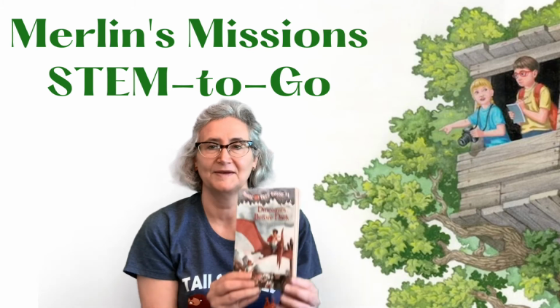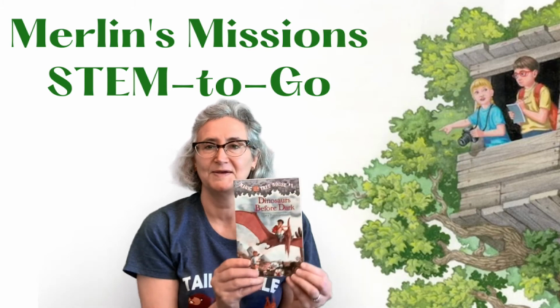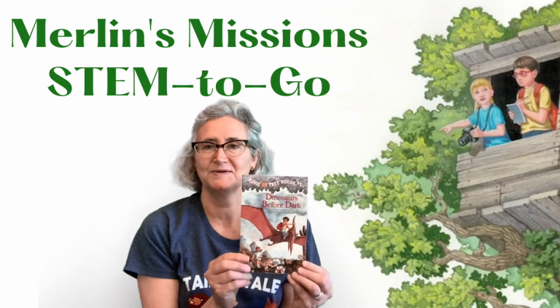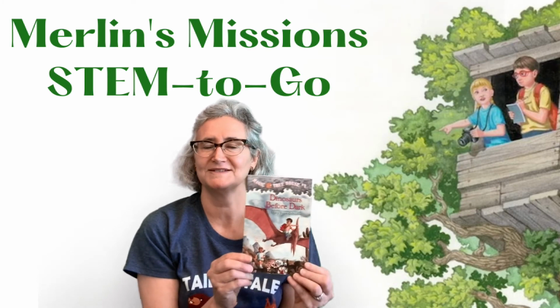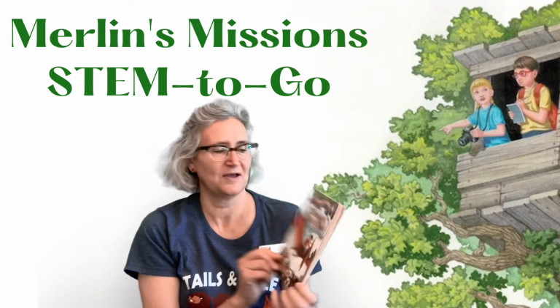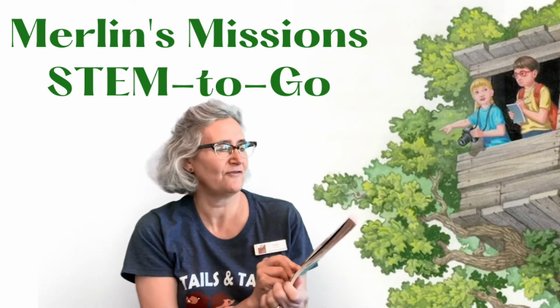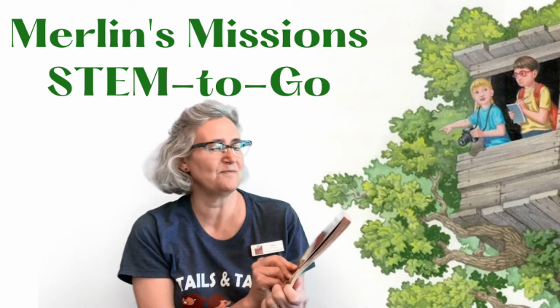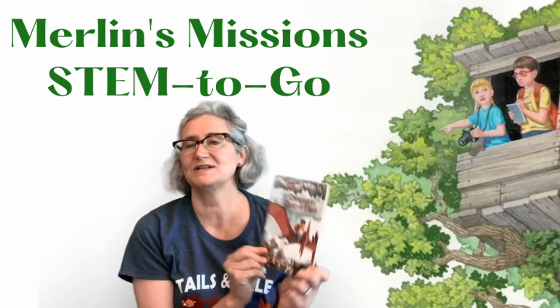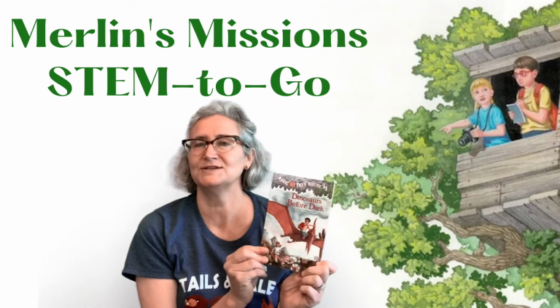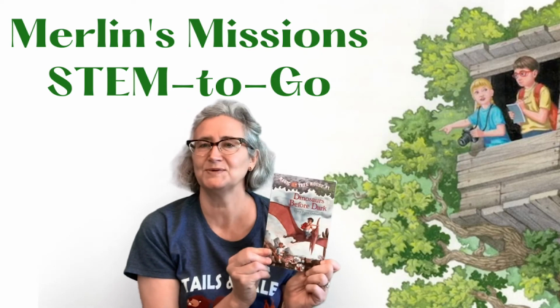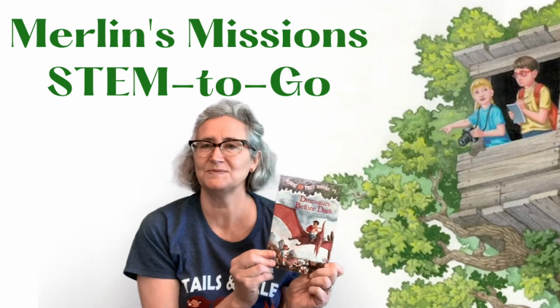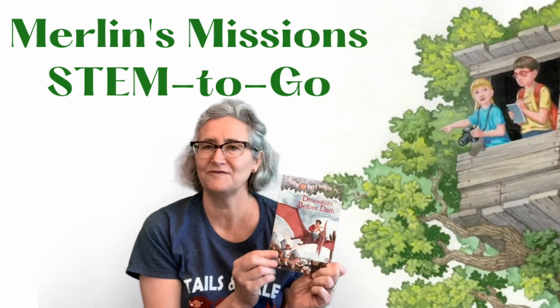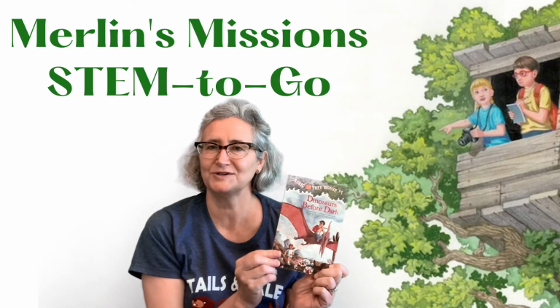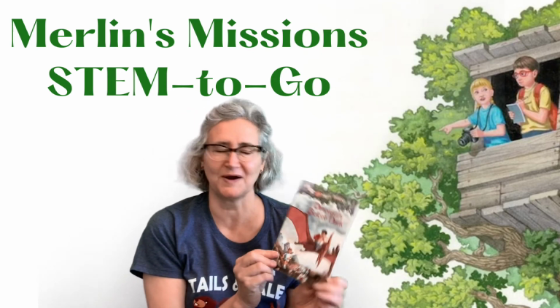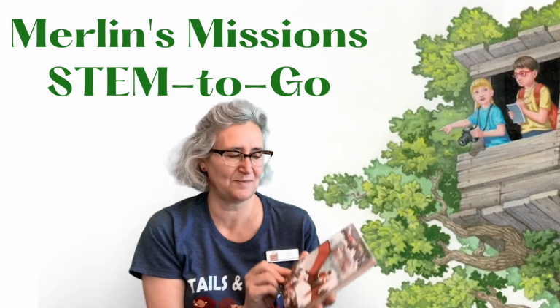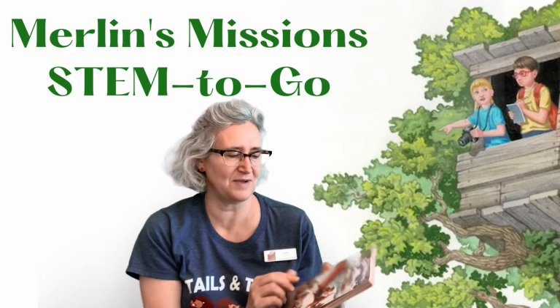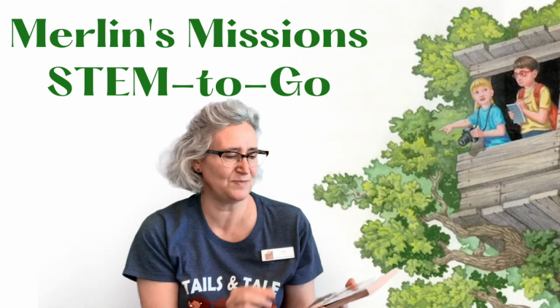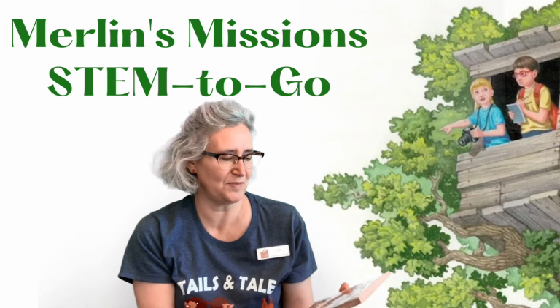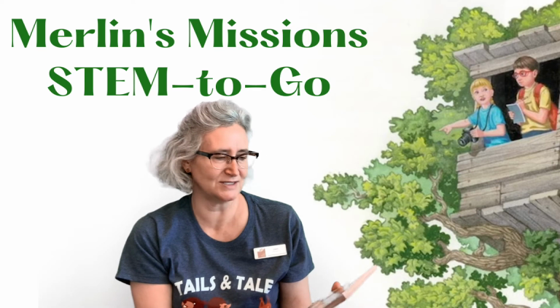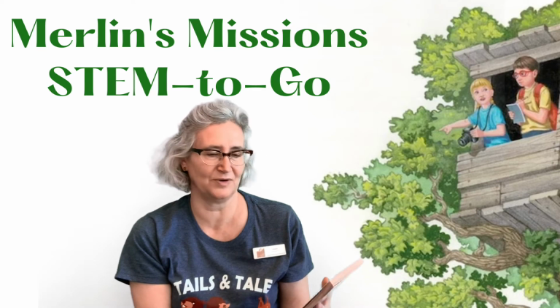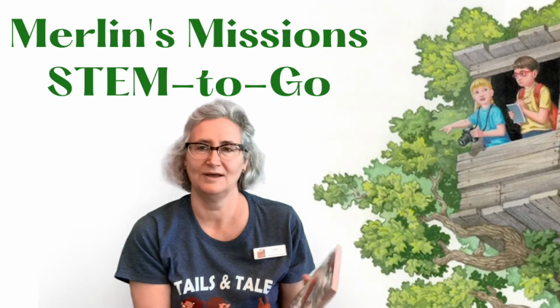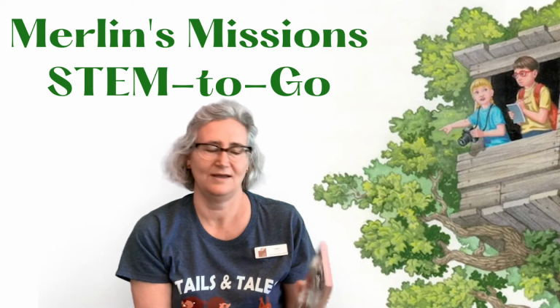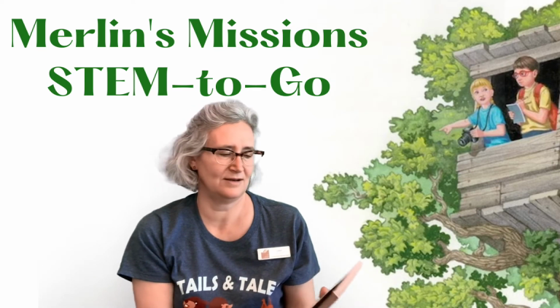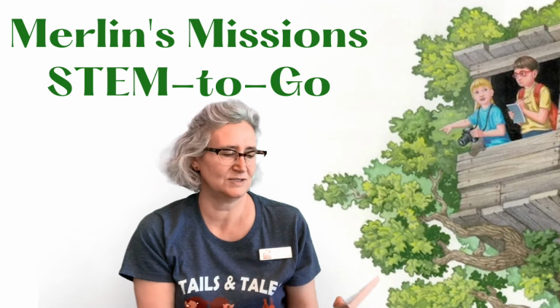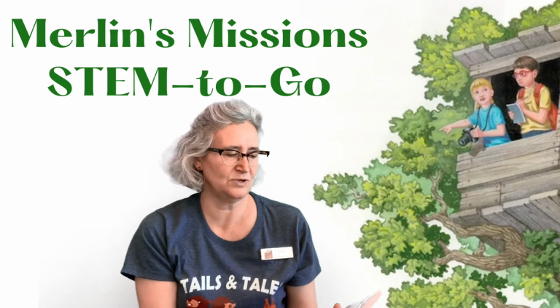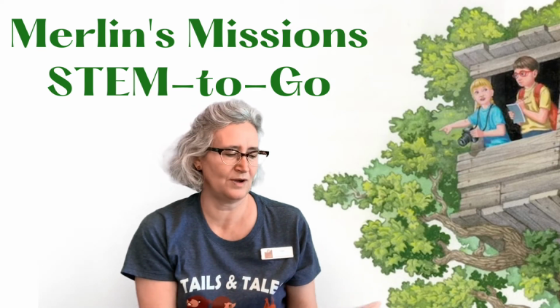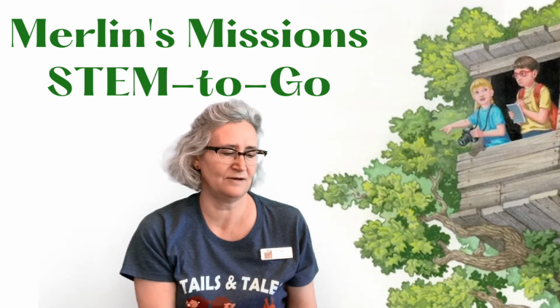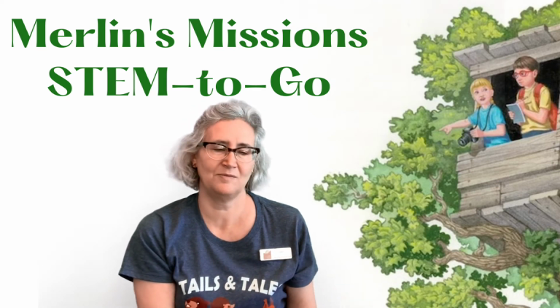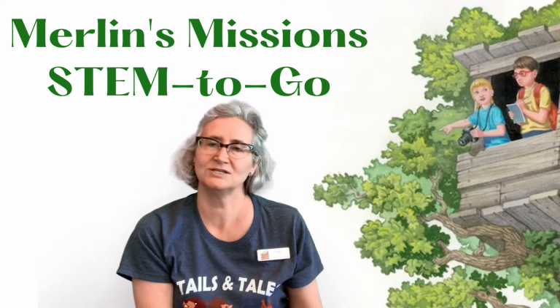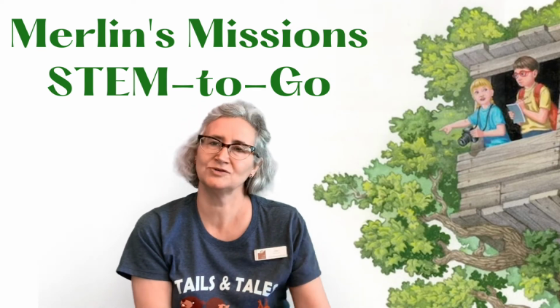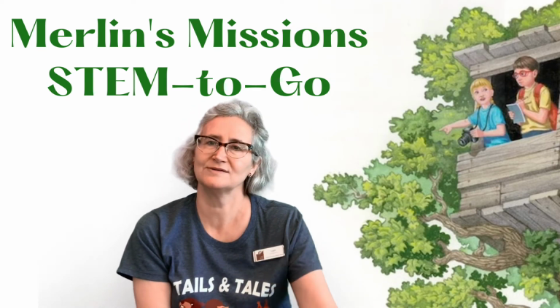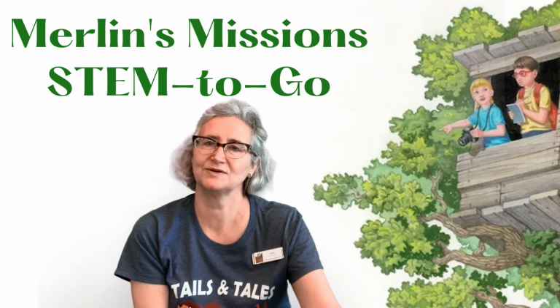That's from Dinosaurs Before Dark by Mary Pope Osborne, and it is book one of the Magic Treehouse series.